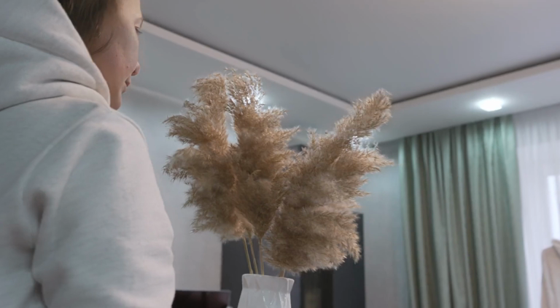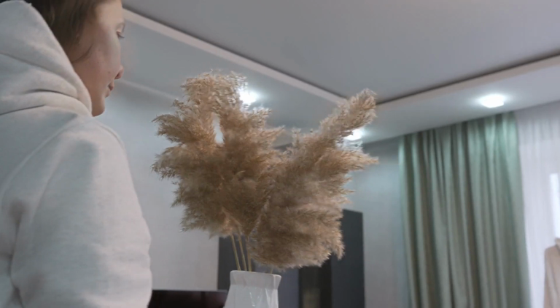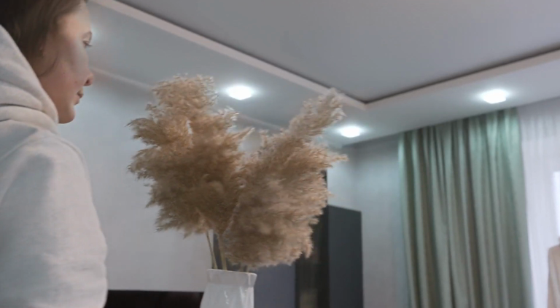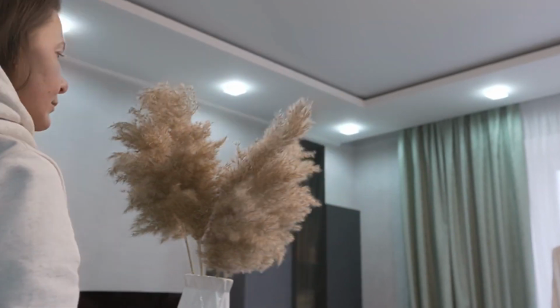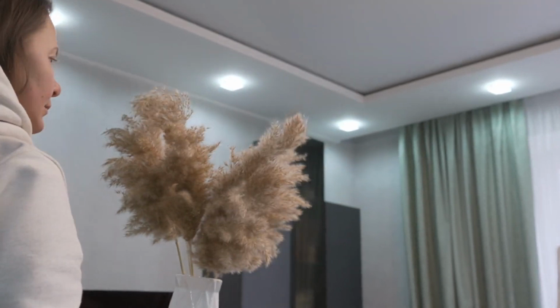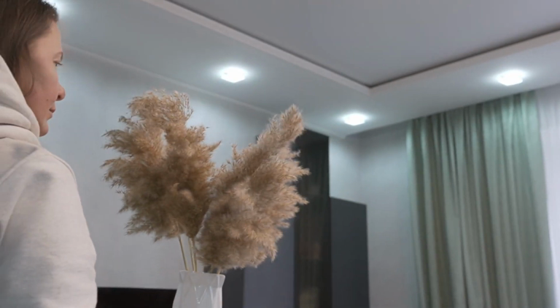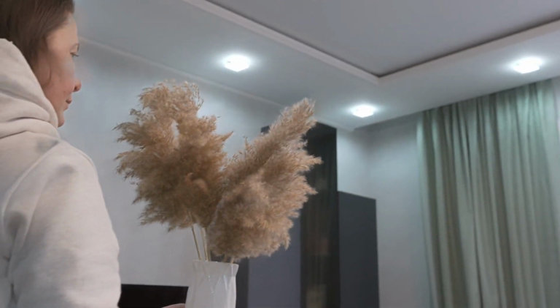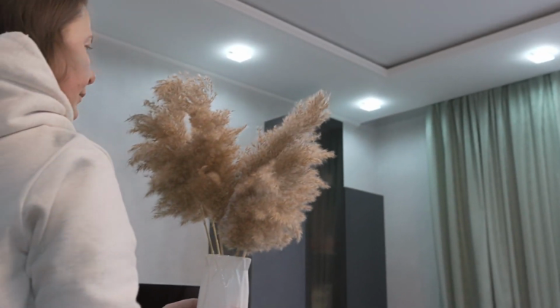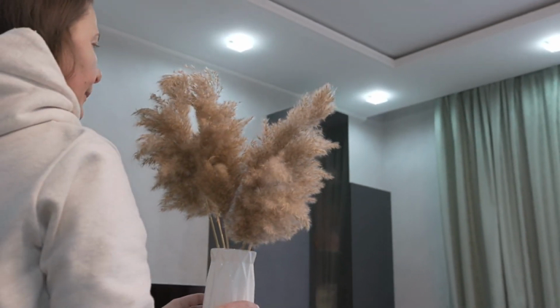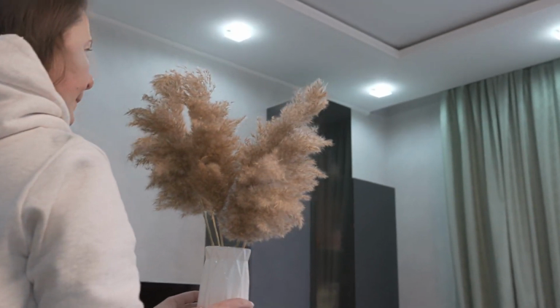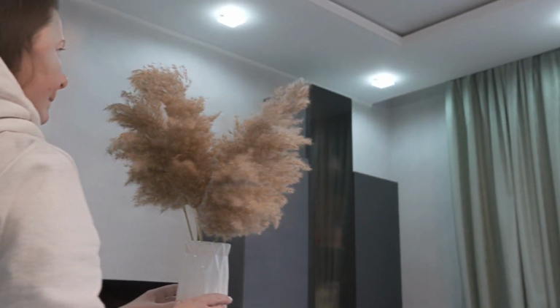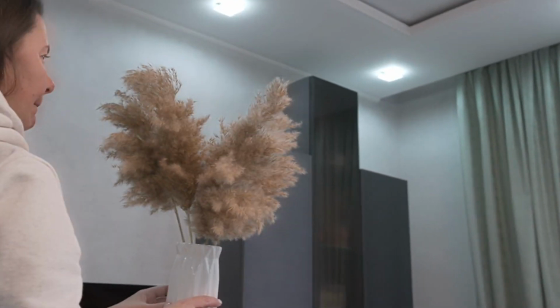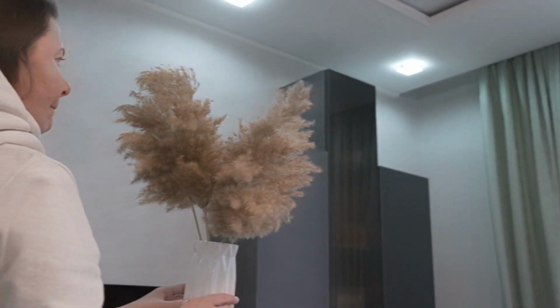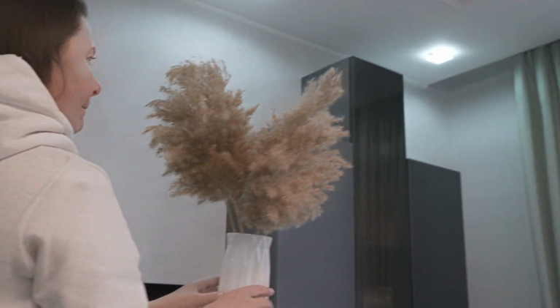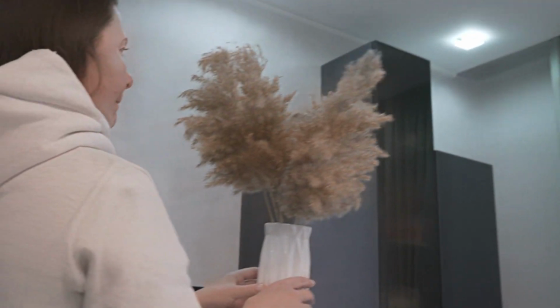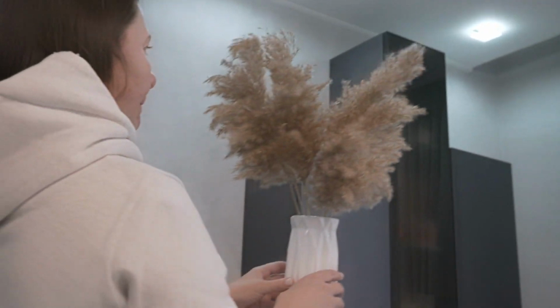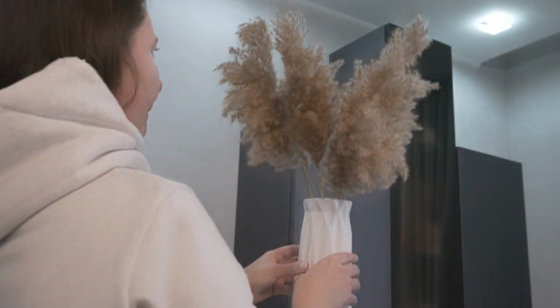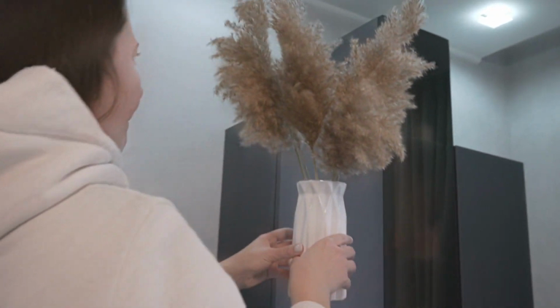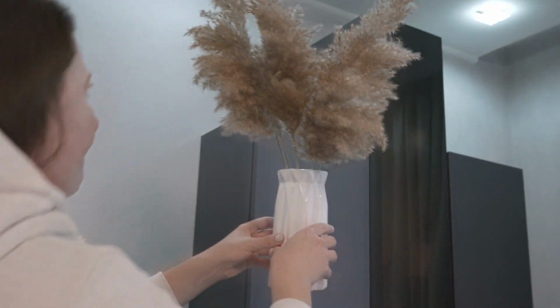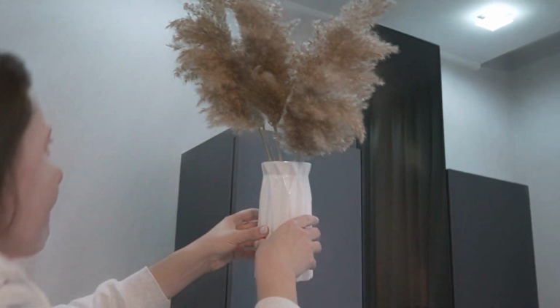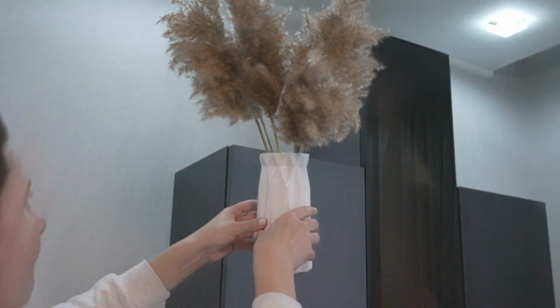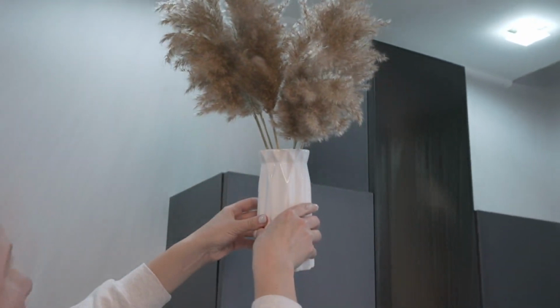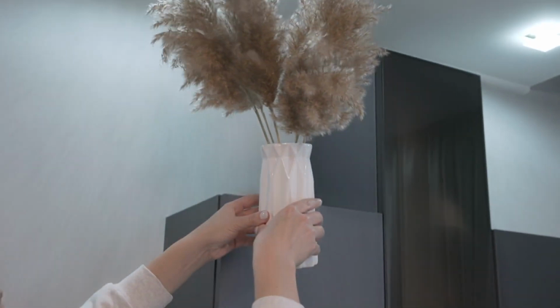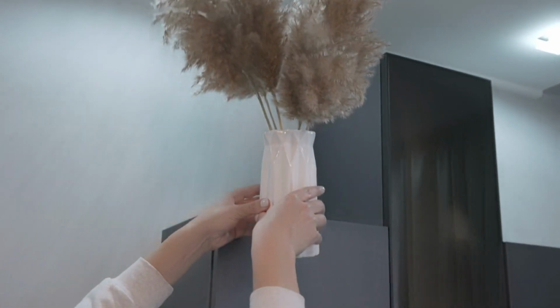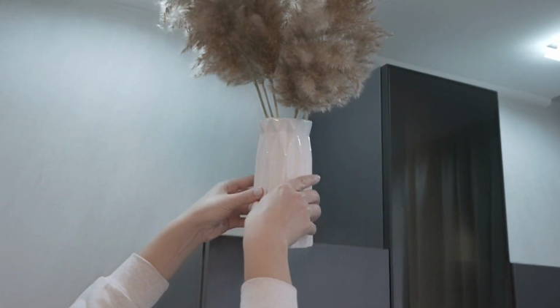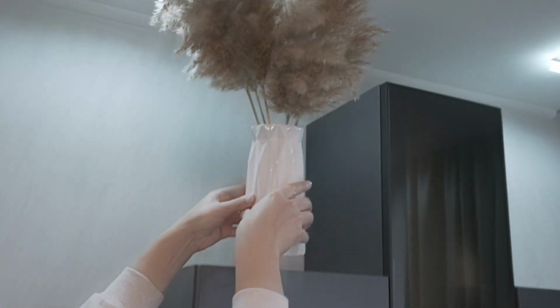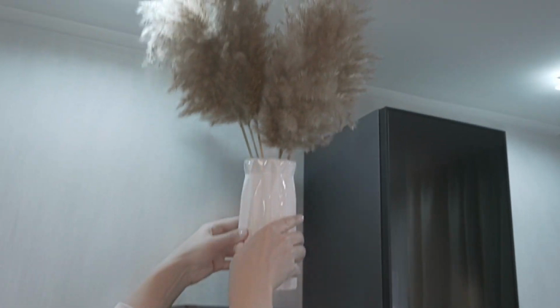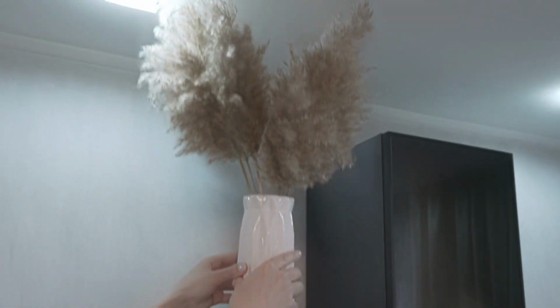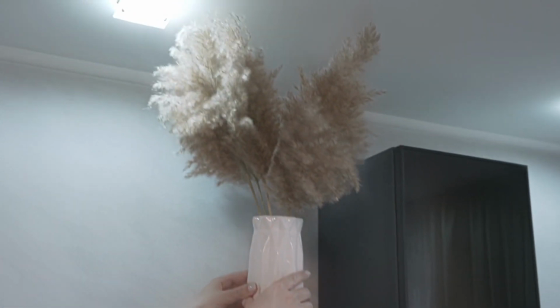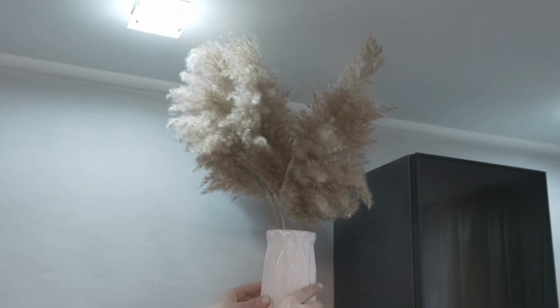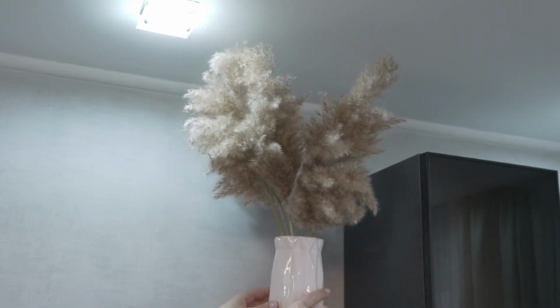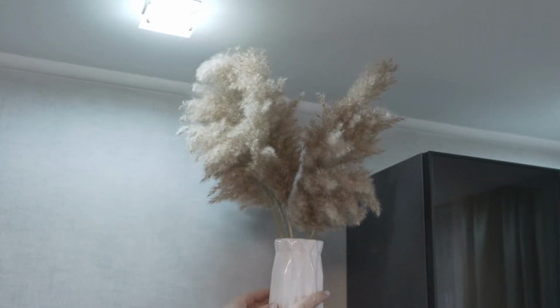Welcome to the Promart channel. Discover how to elevate your home decor with our elegant Nordic white ceramic vases.